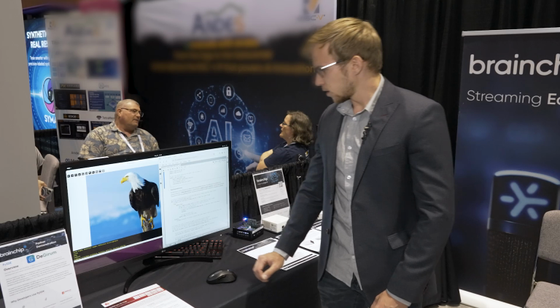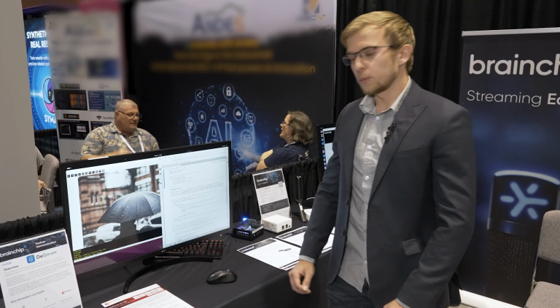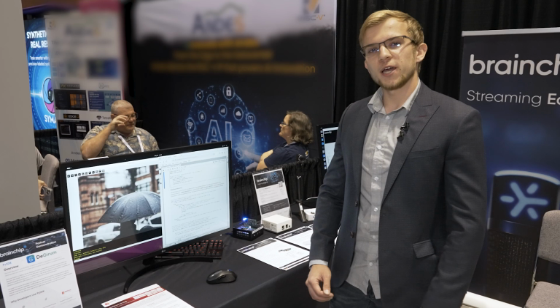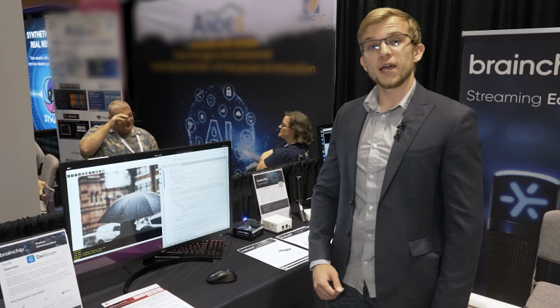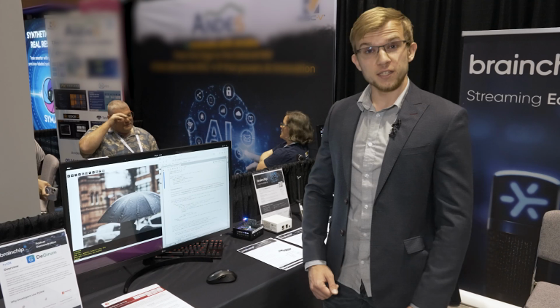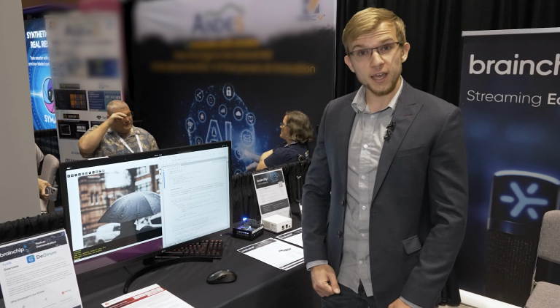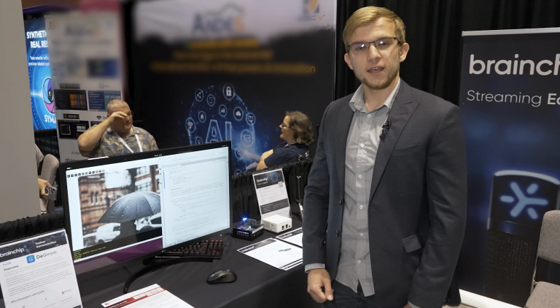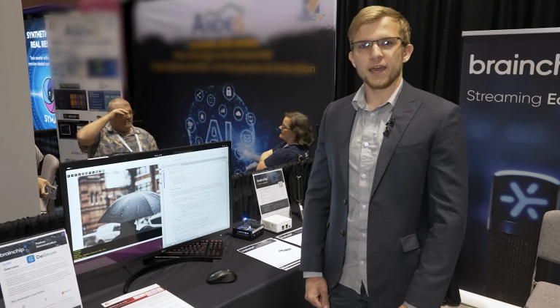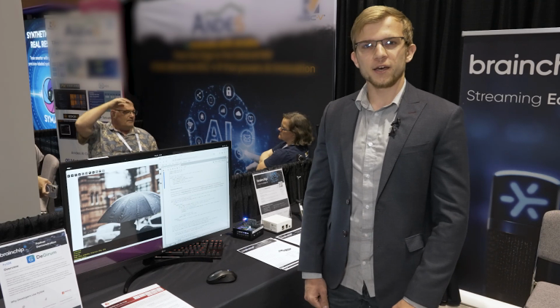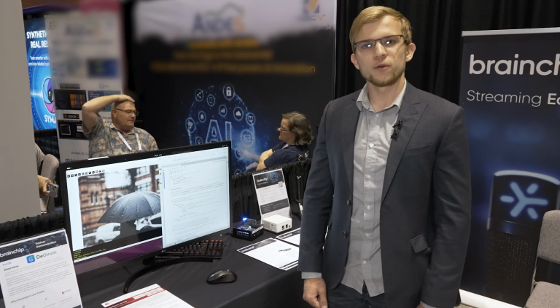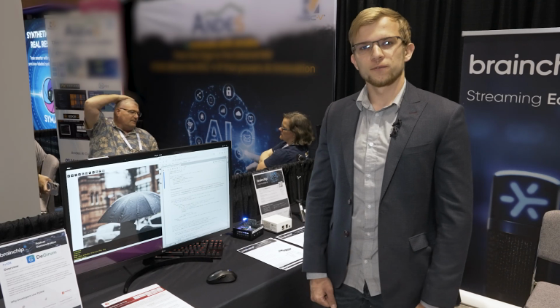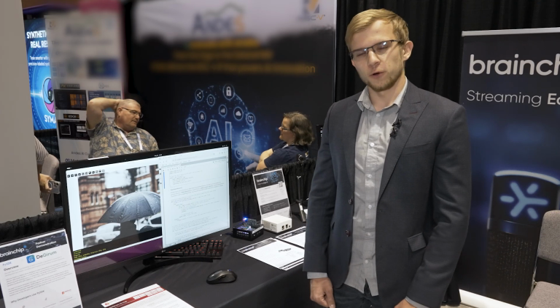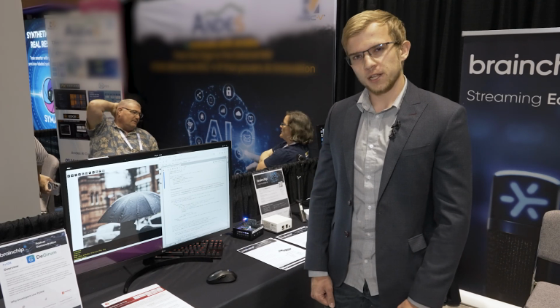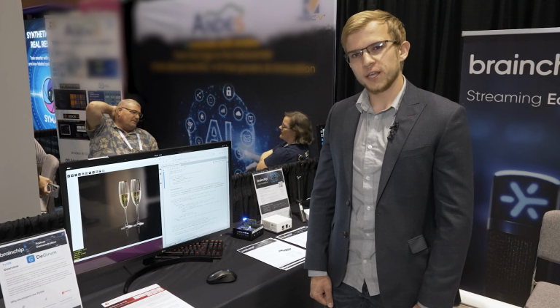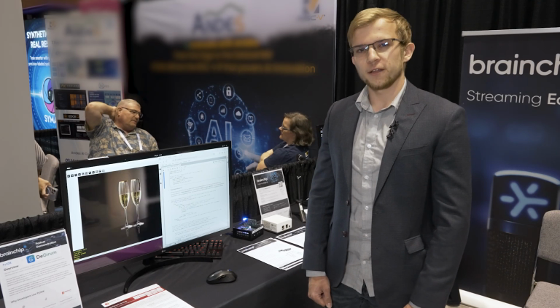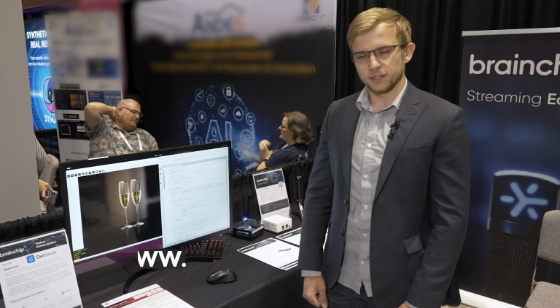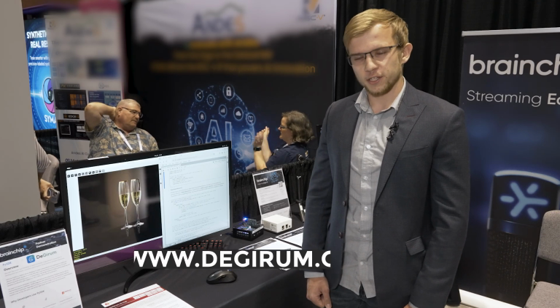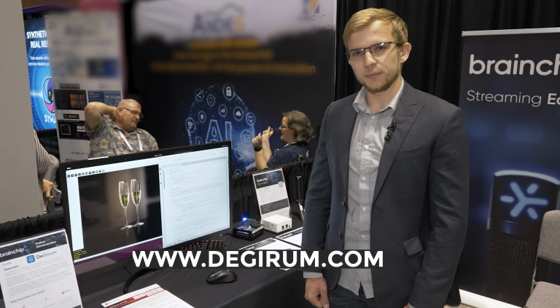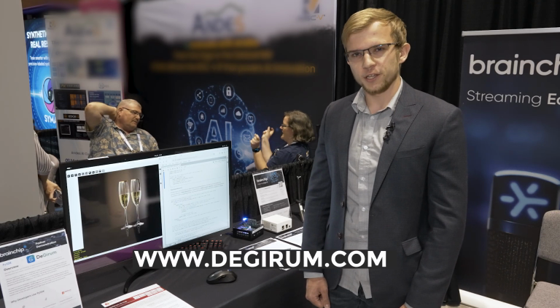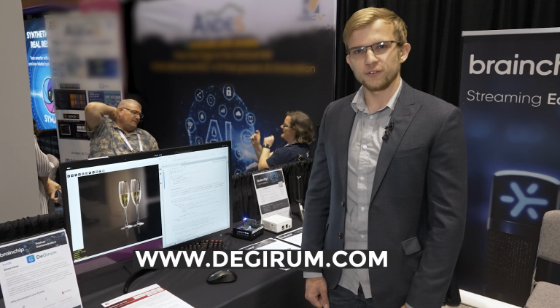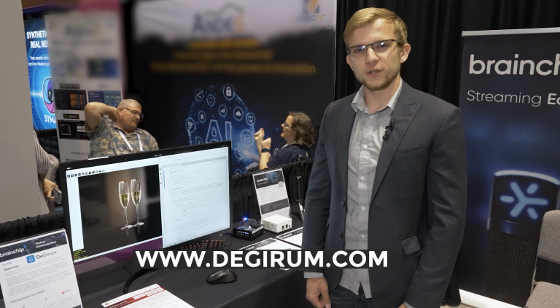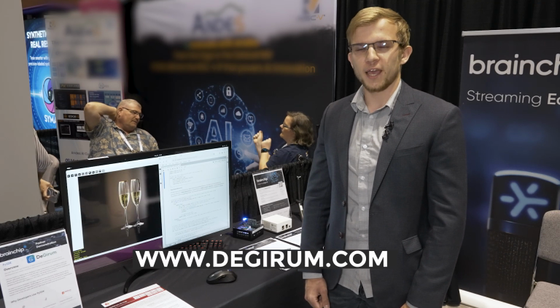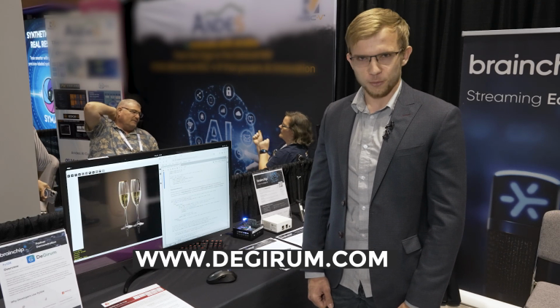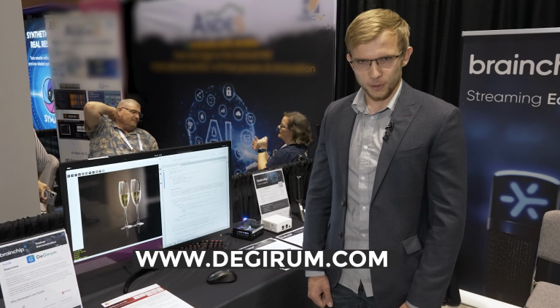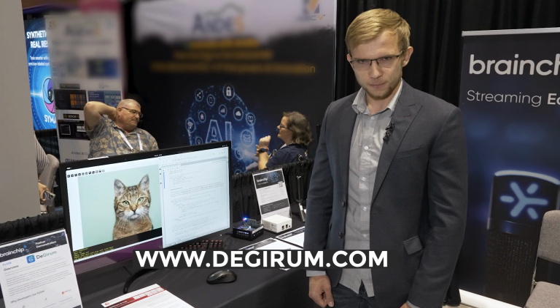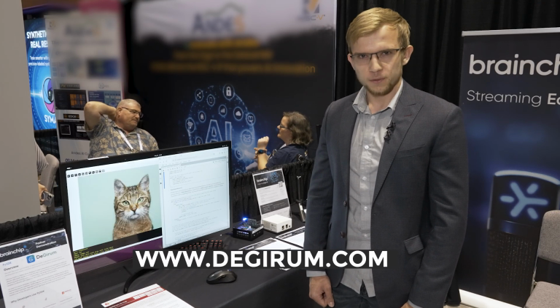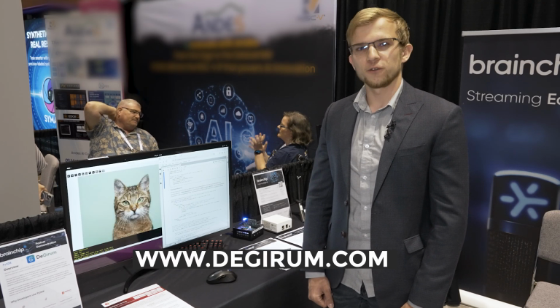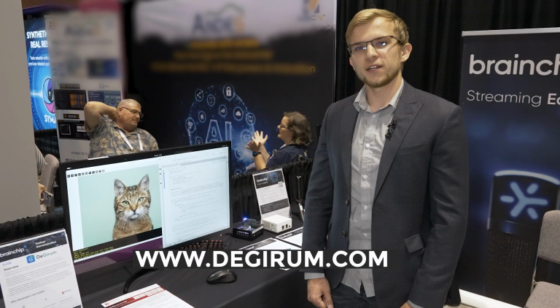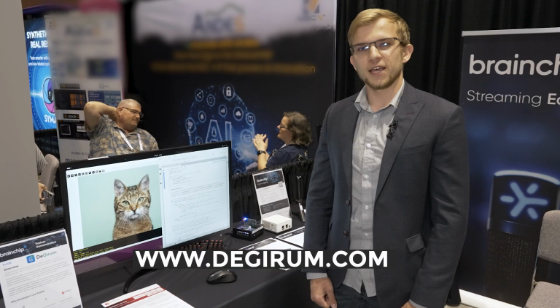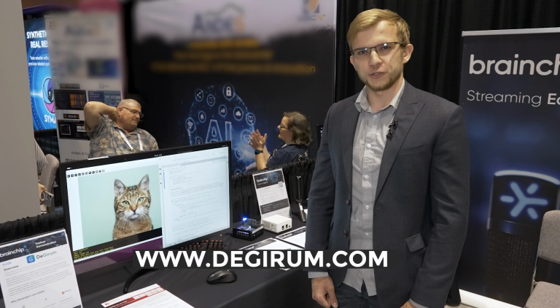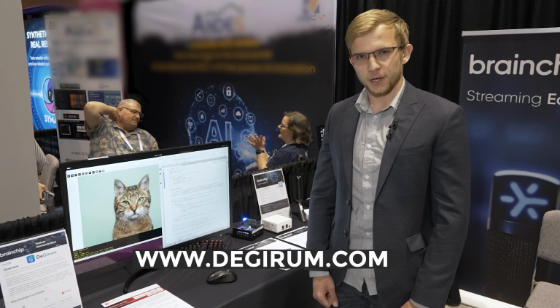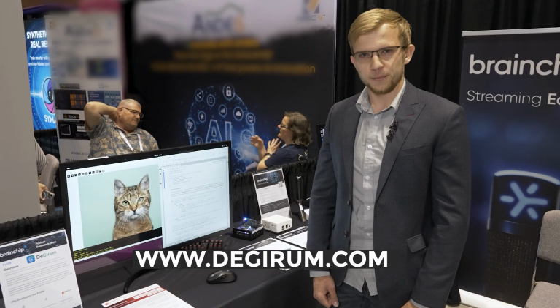We provide PySDK and AI Hub for accelerating Edge AI application development and deployment. You can find us at Dajuram.com.